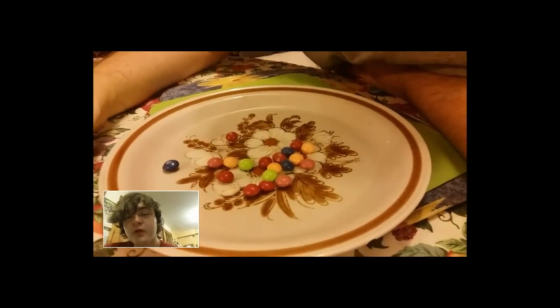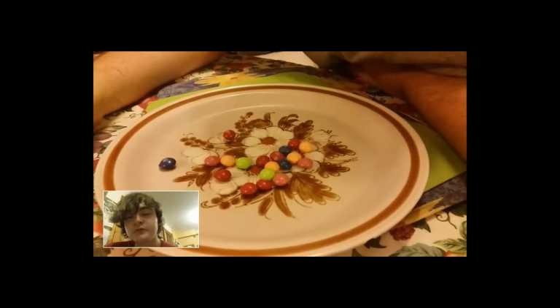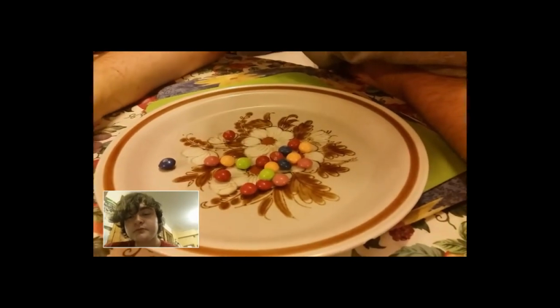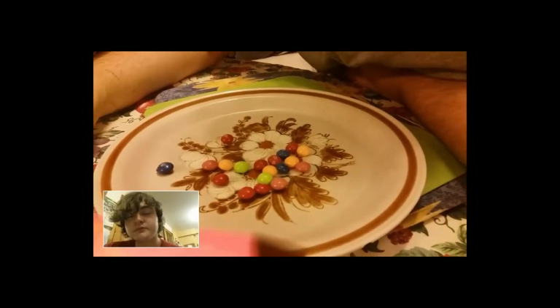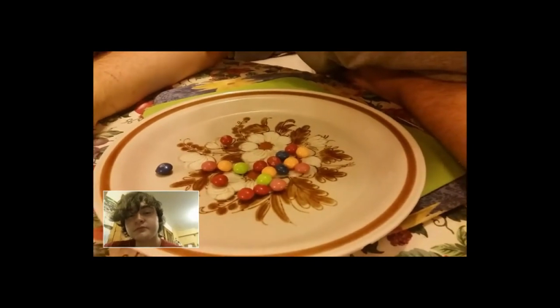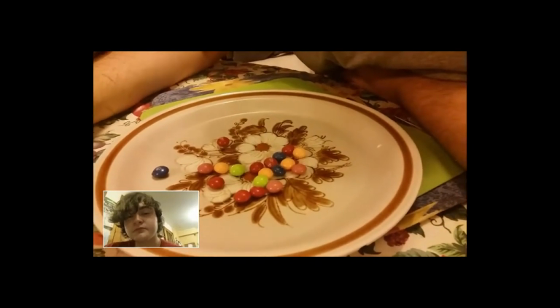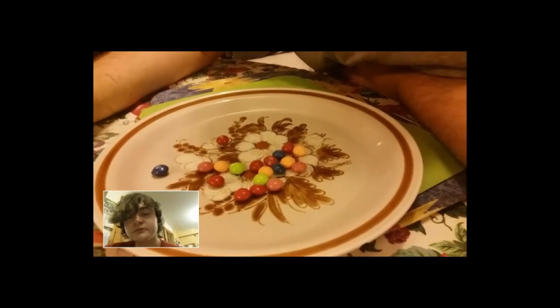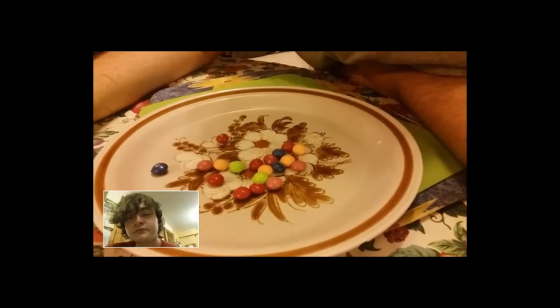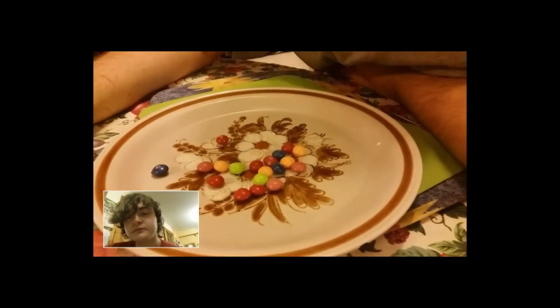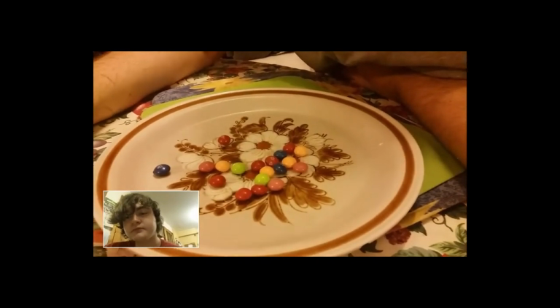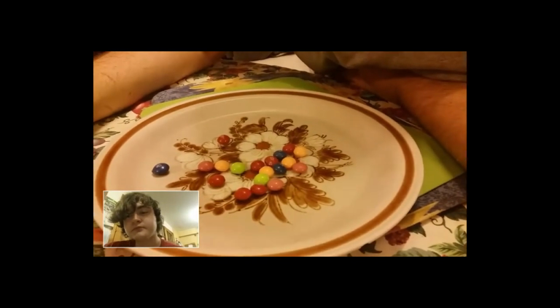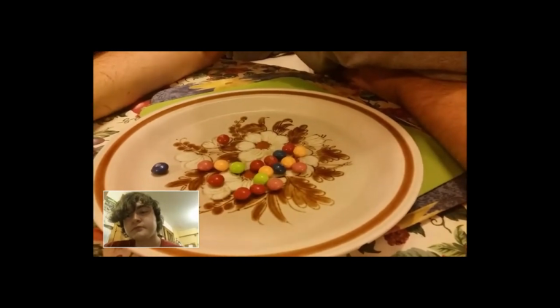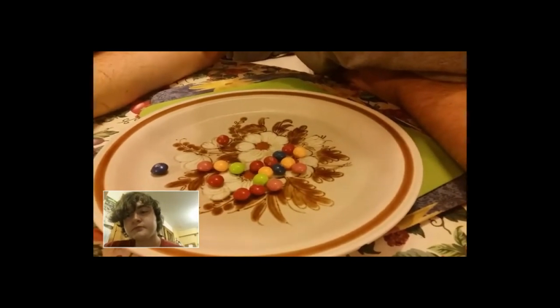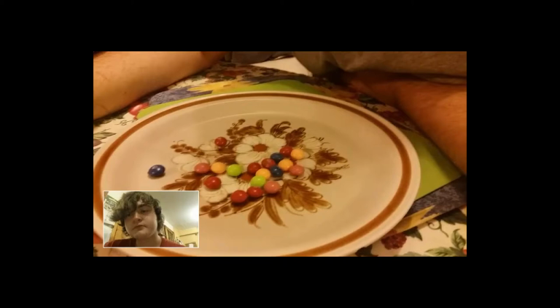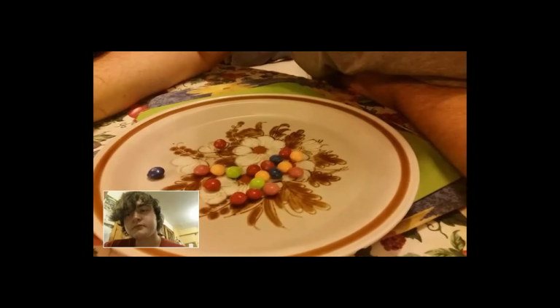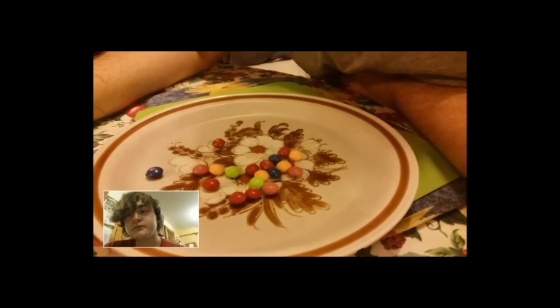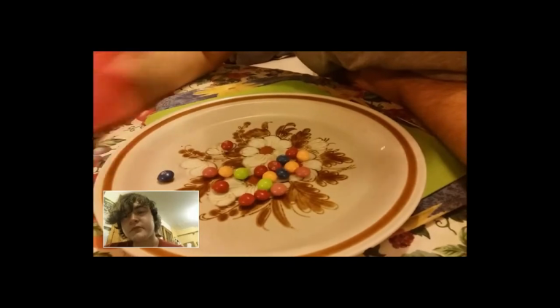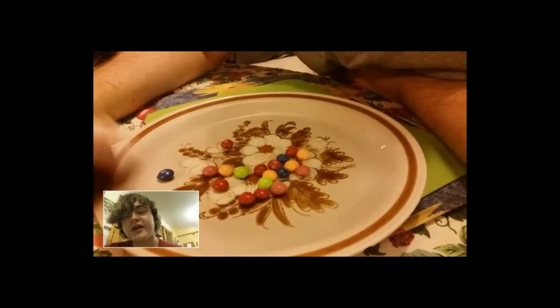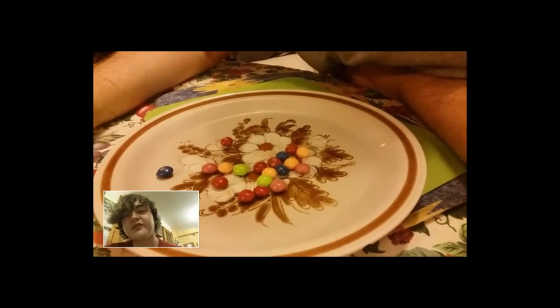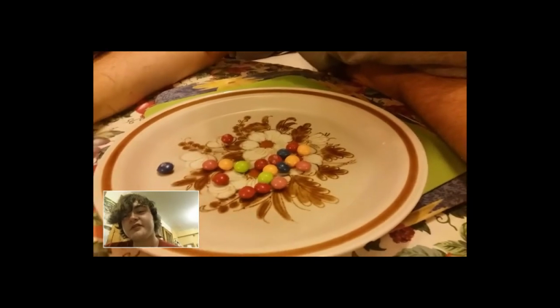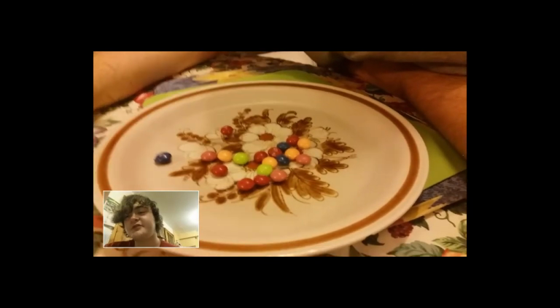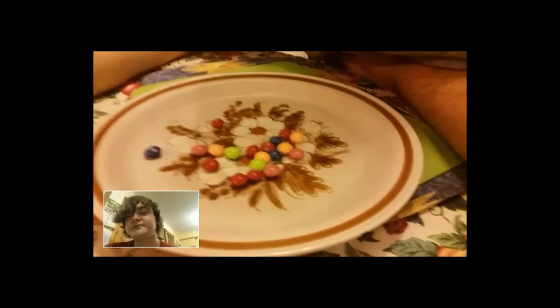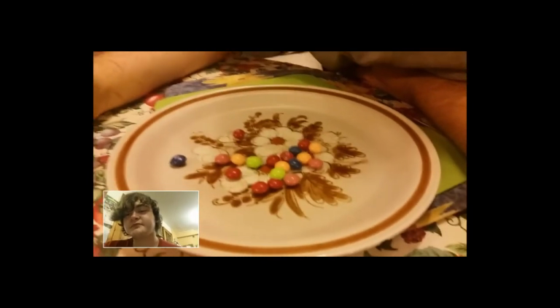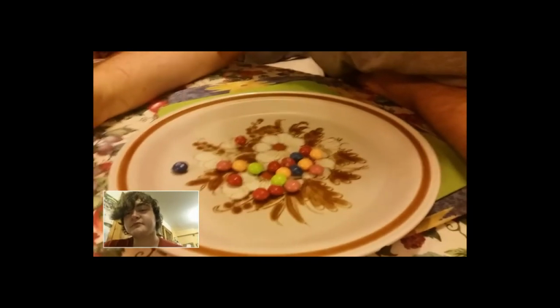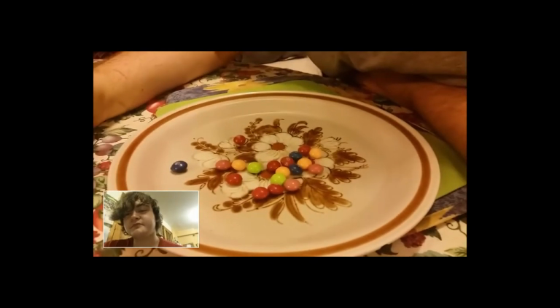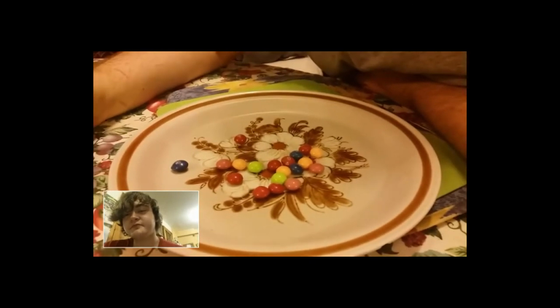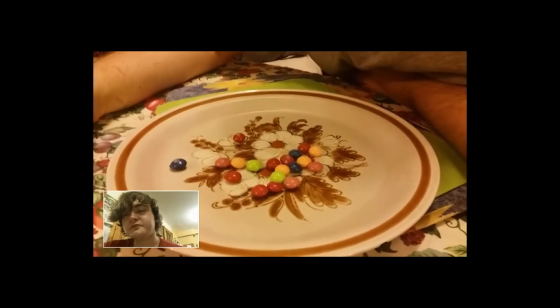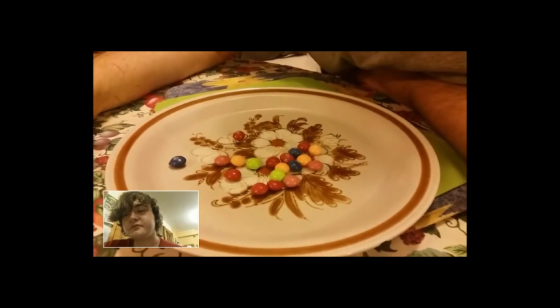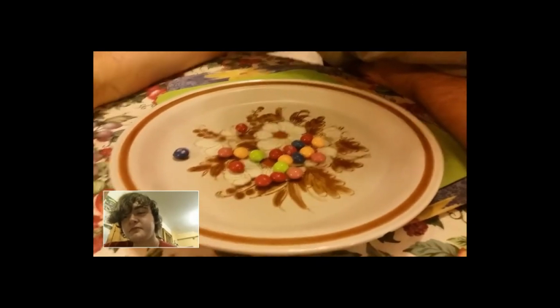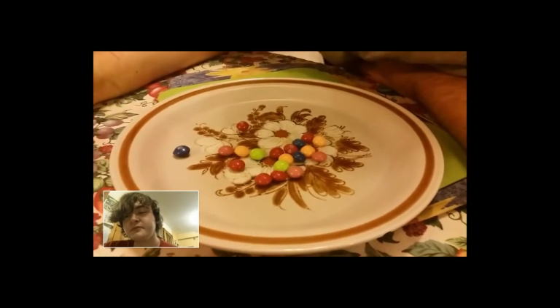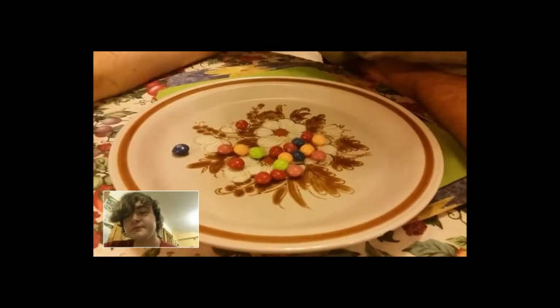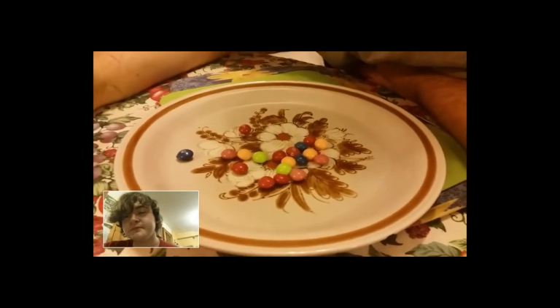If anyone knows what puddings these are, tell us - because it's a mystery what they are.